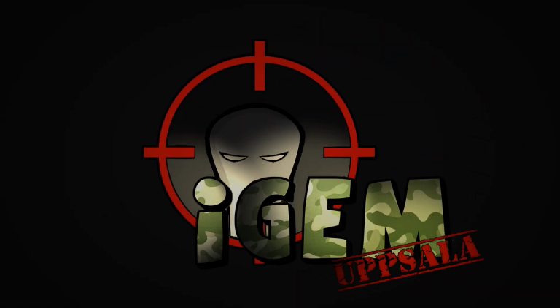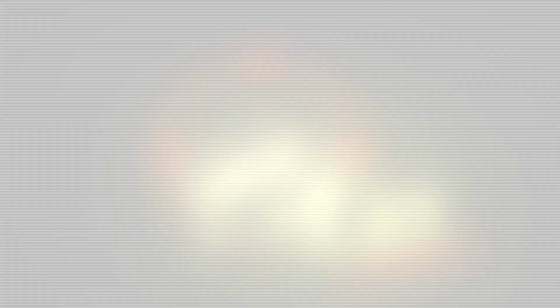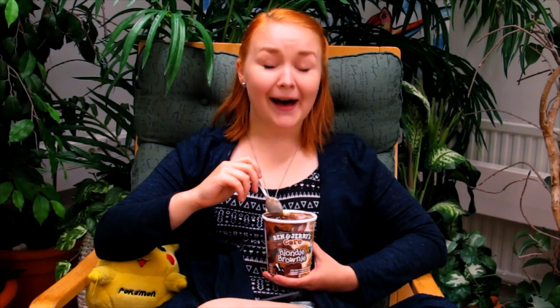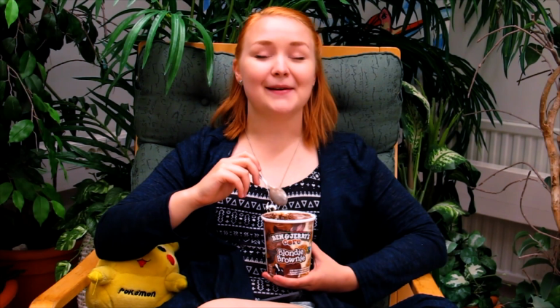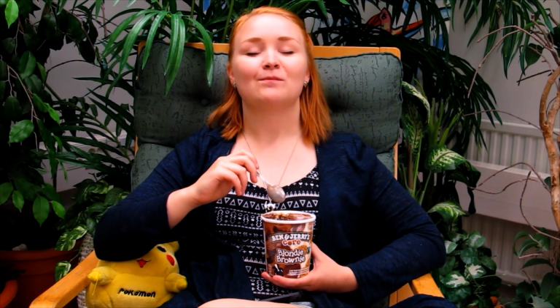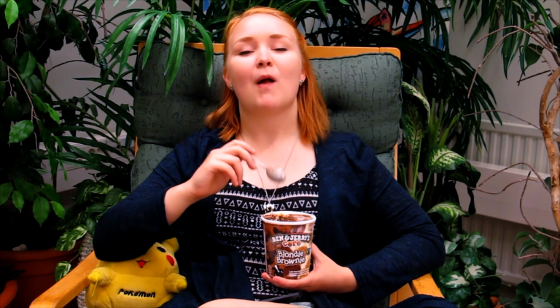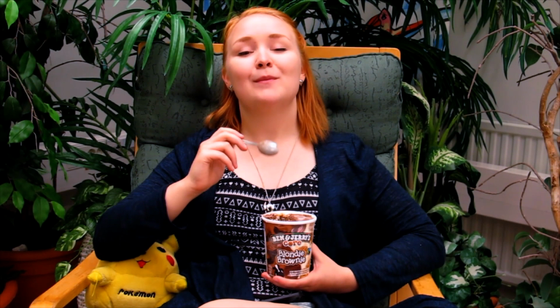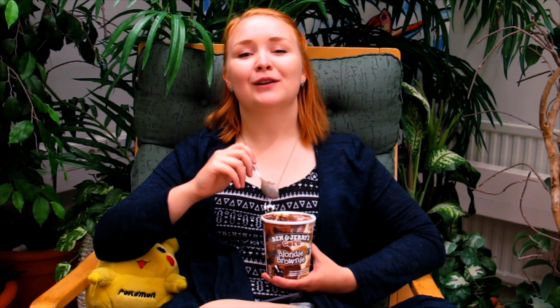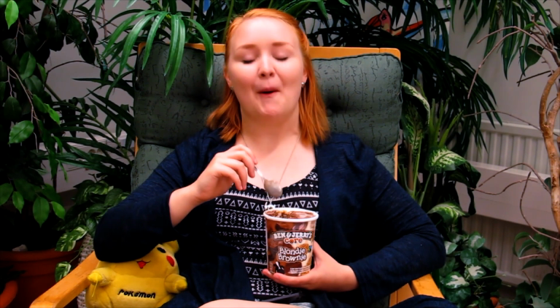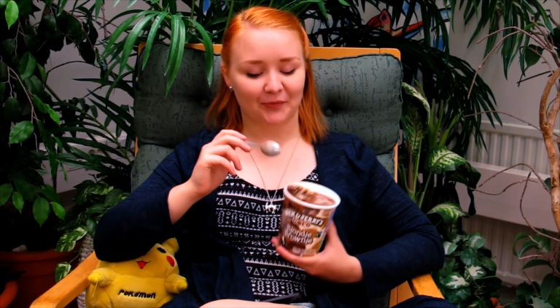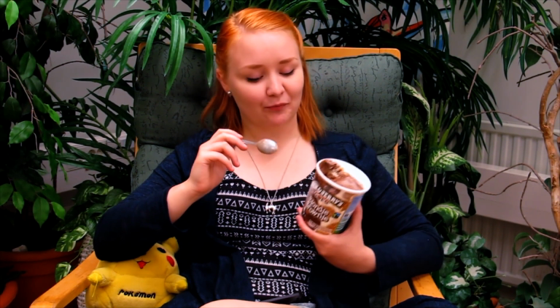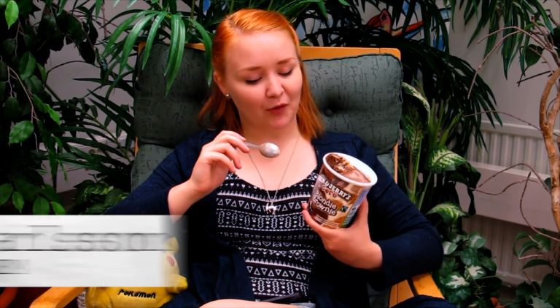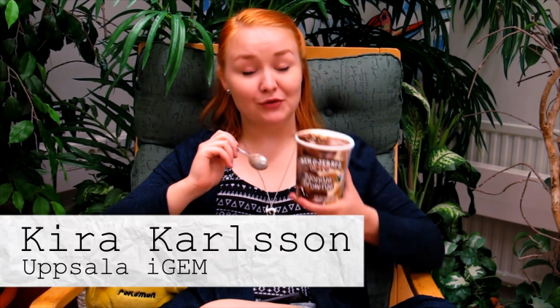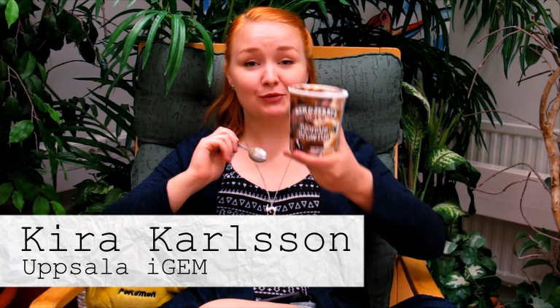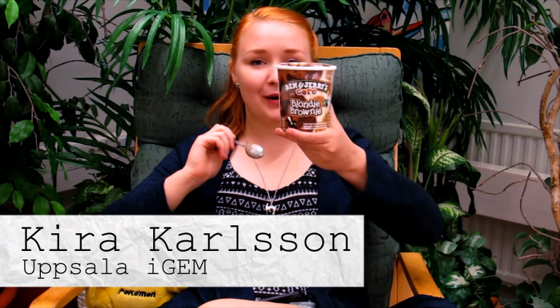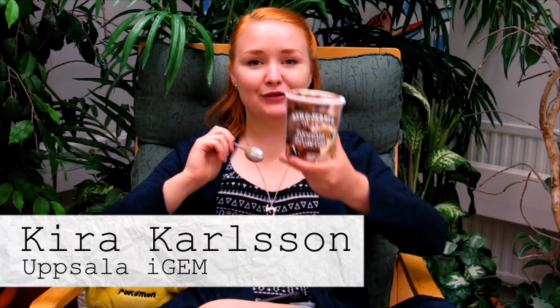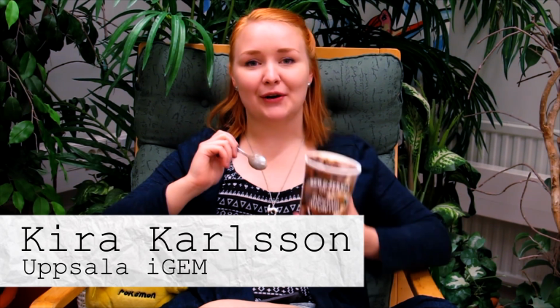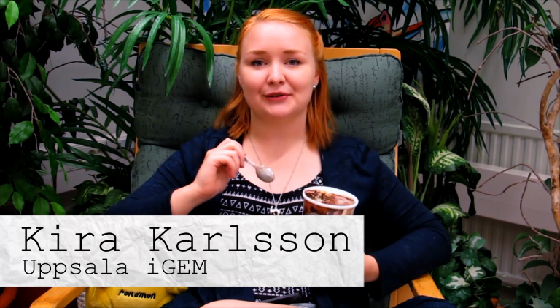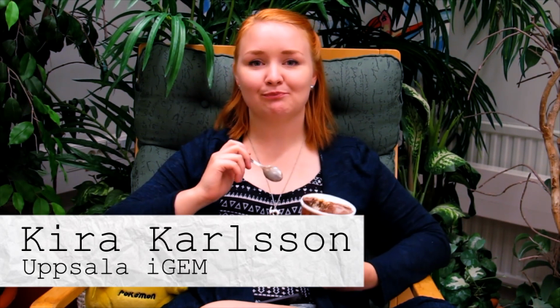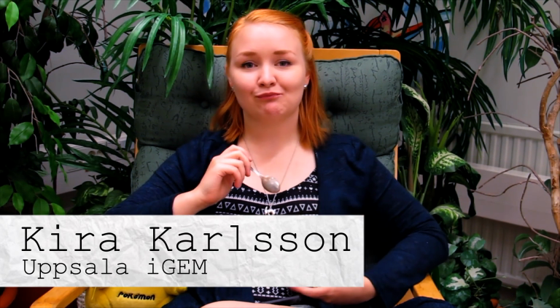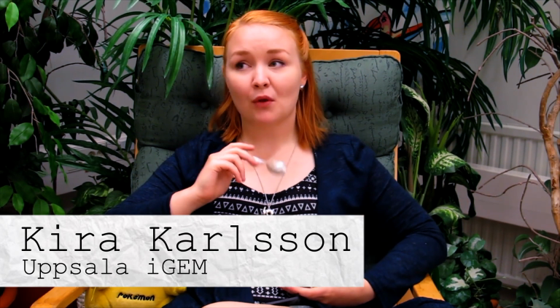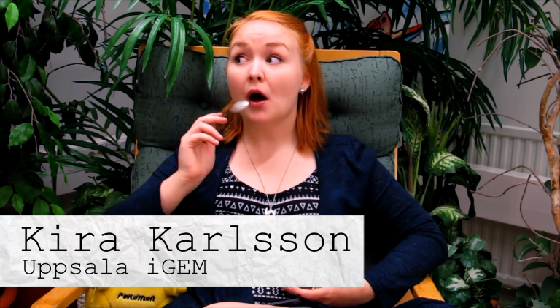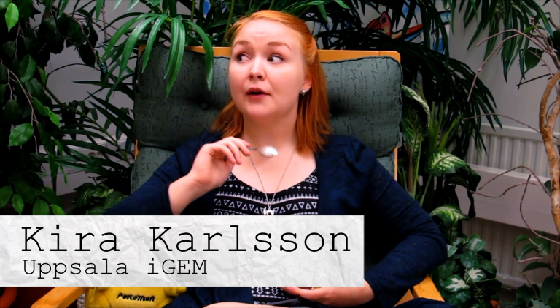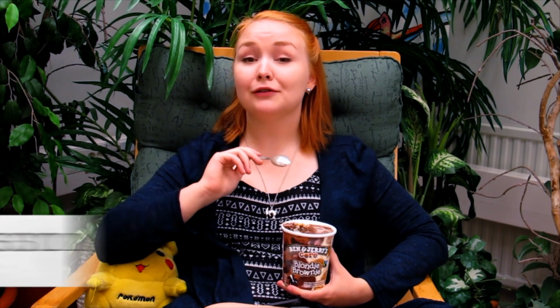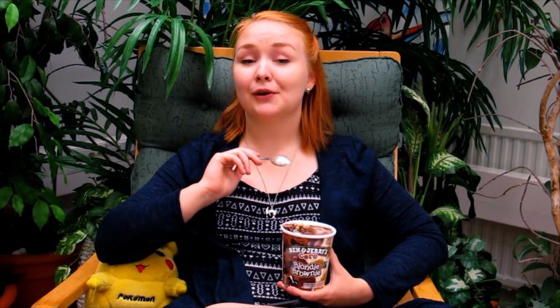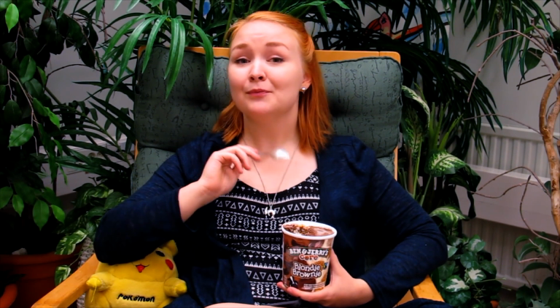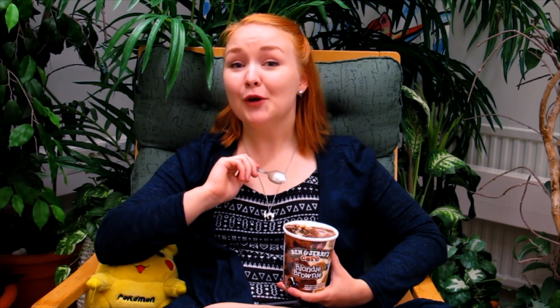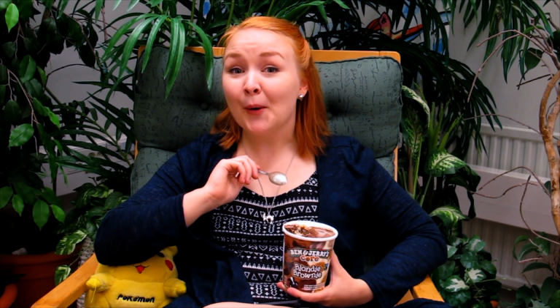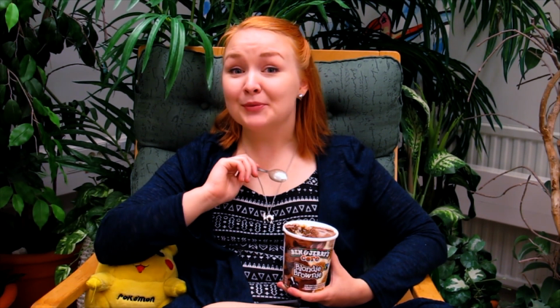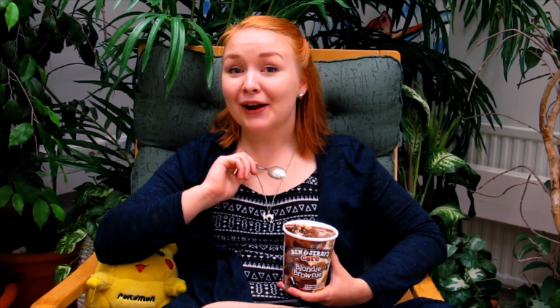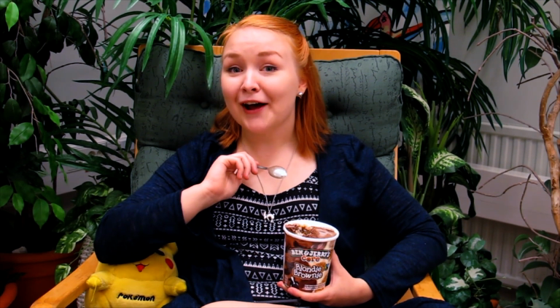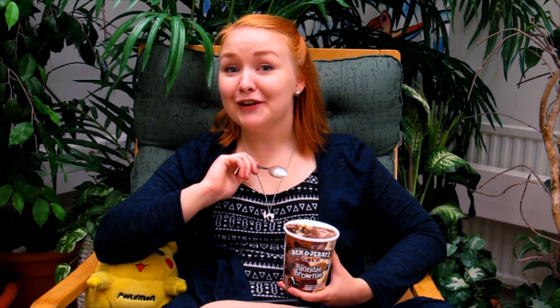Hi, I'm Kyra, and this is Ben & Jerry's. And also, oops, on an idea.